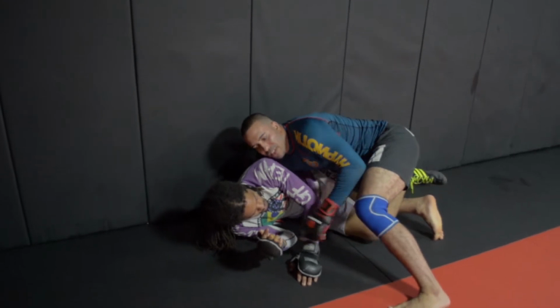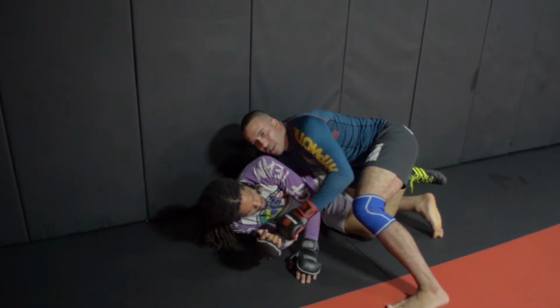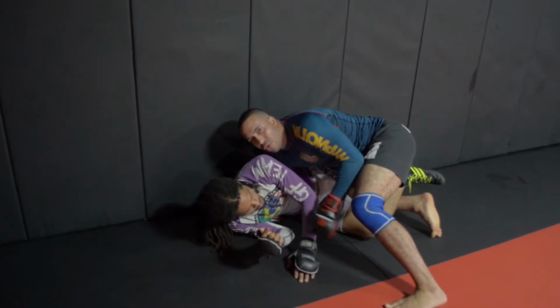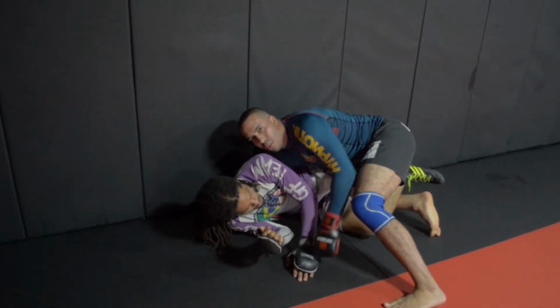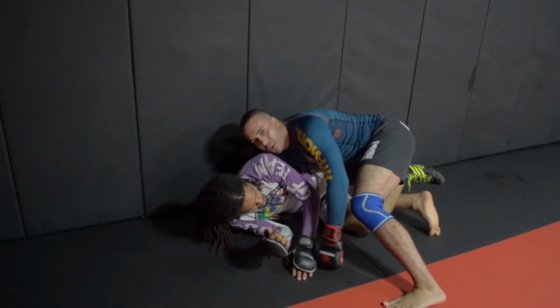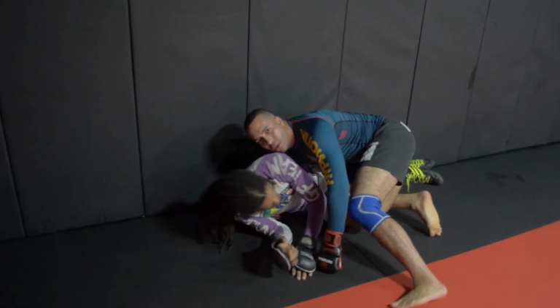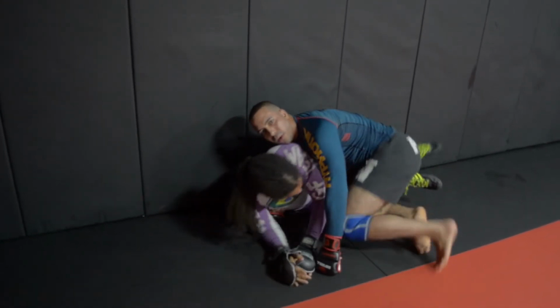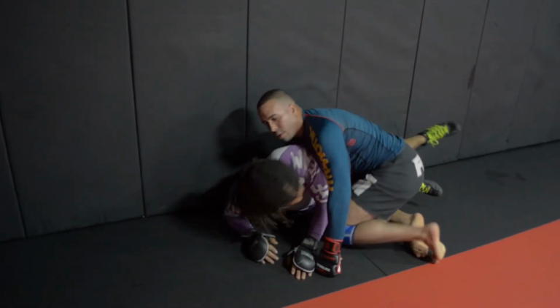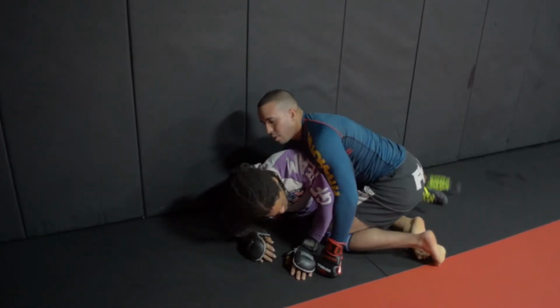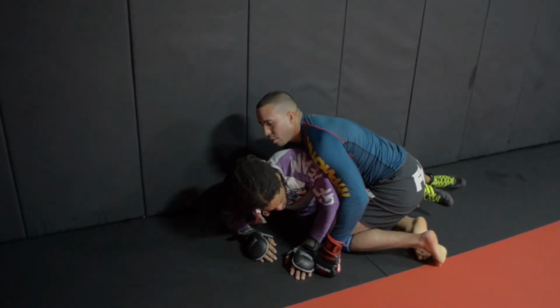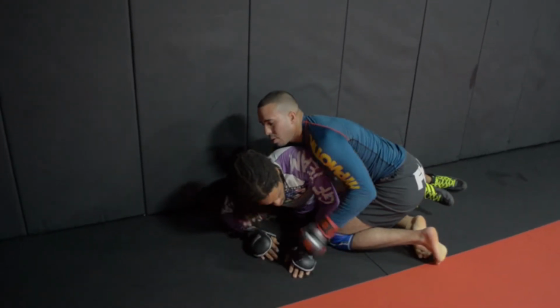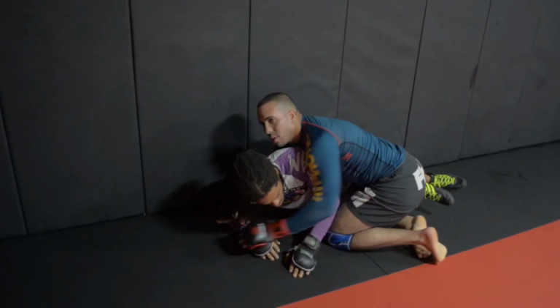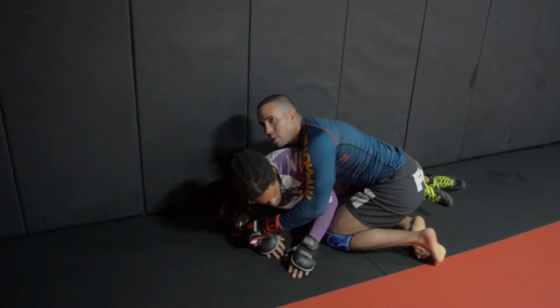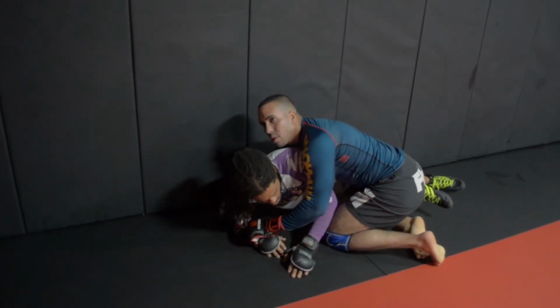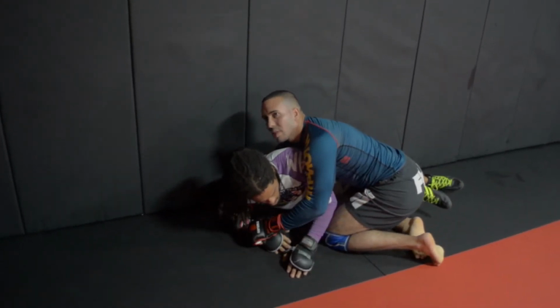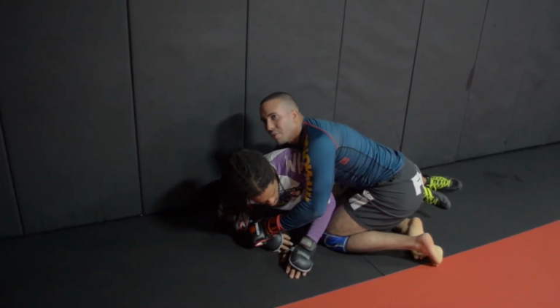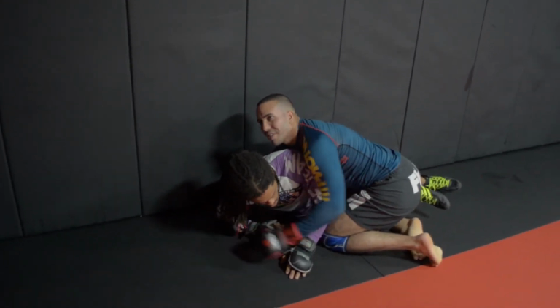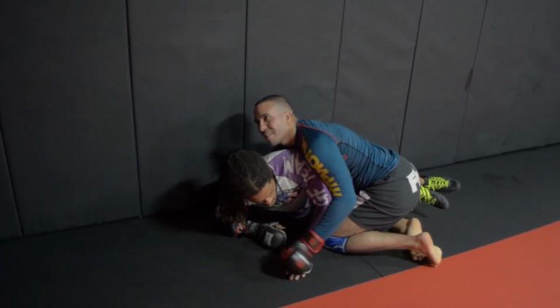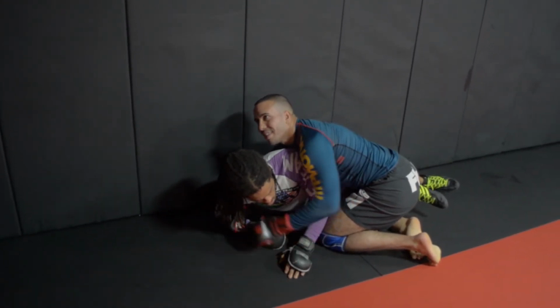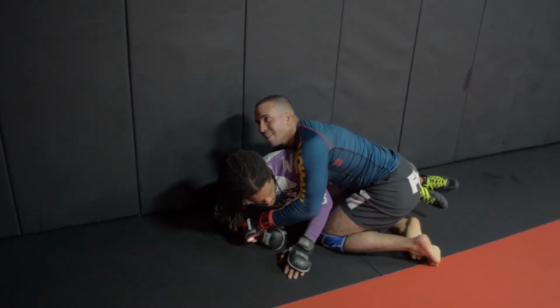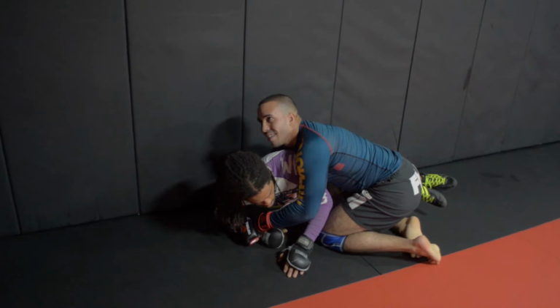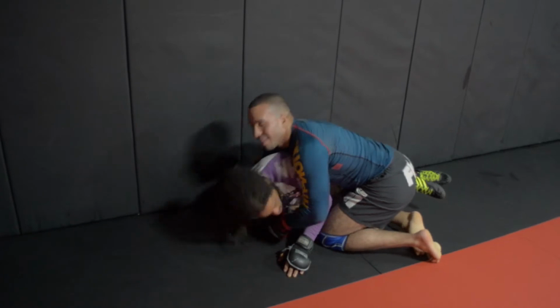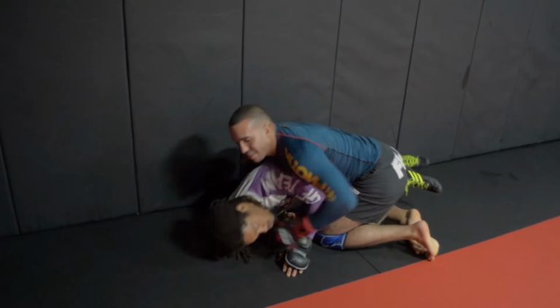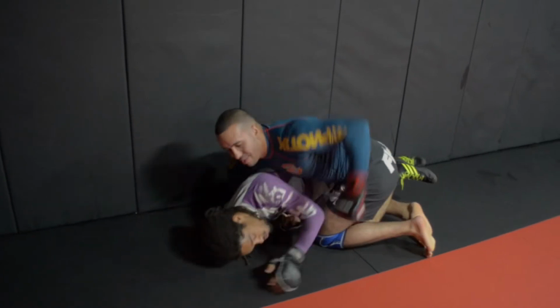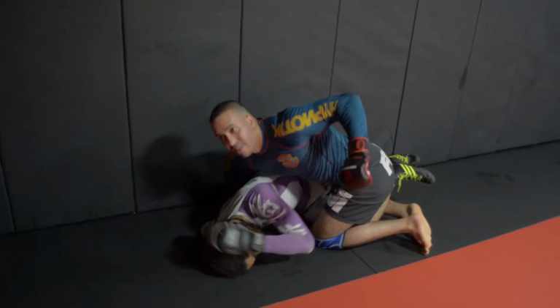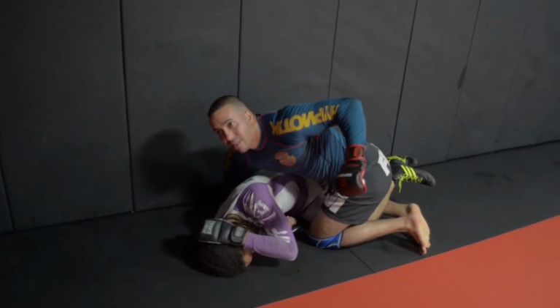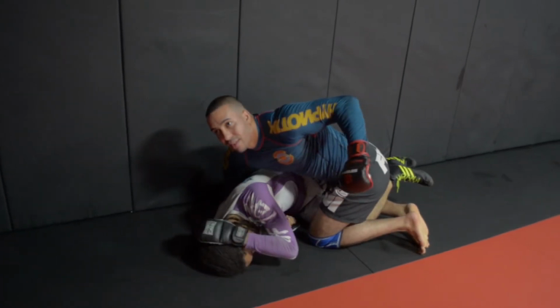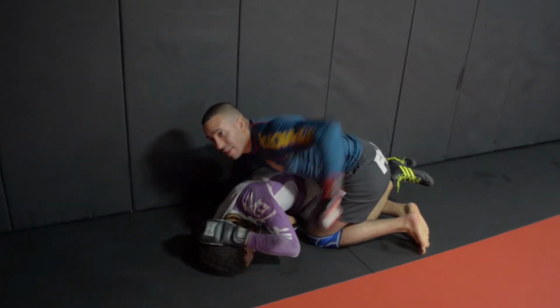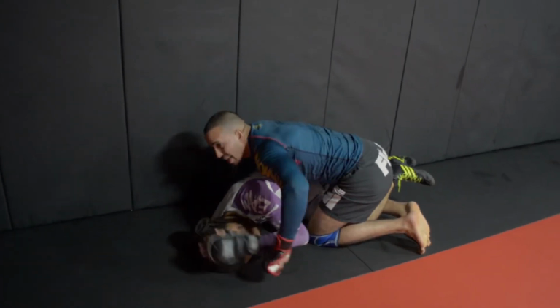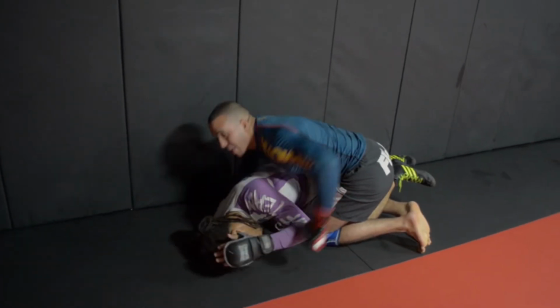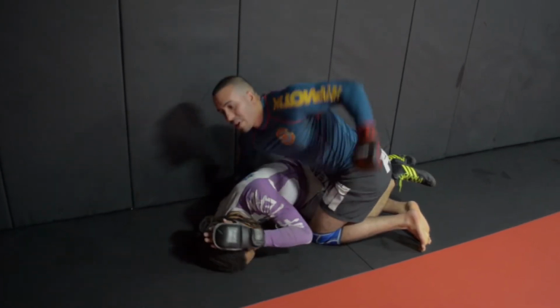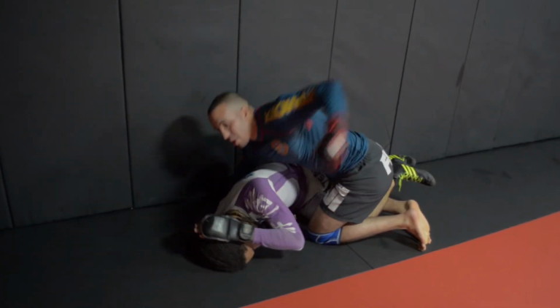If he stays on his forearm, what do we do? Inside wrist. He can't defend himself.